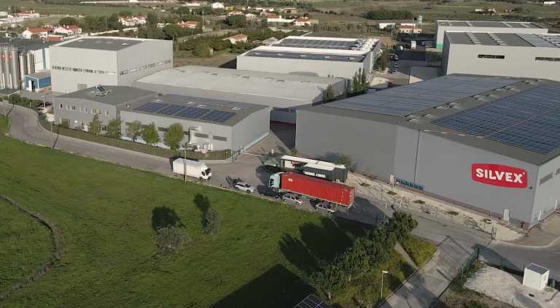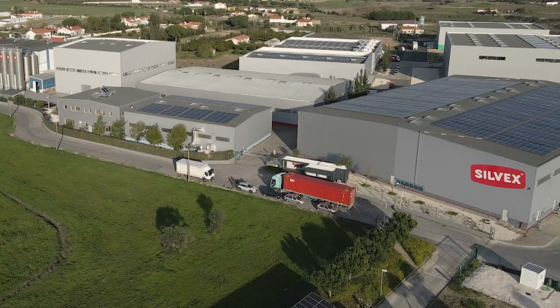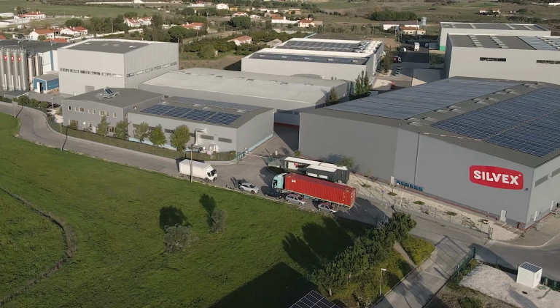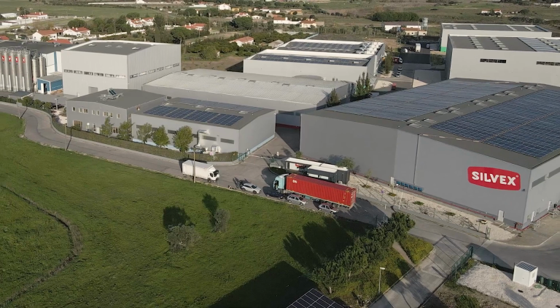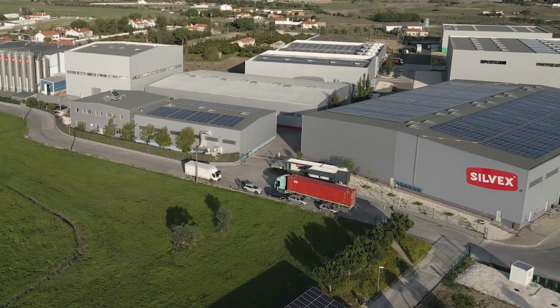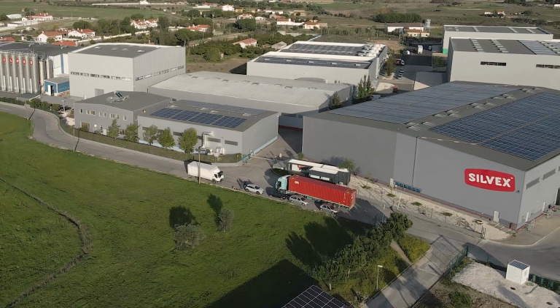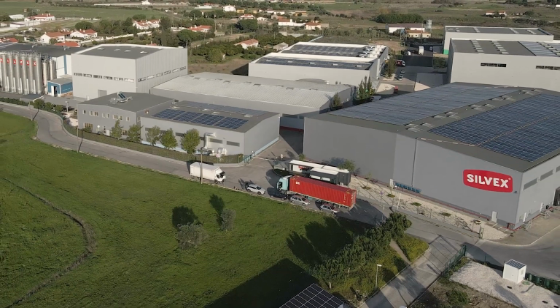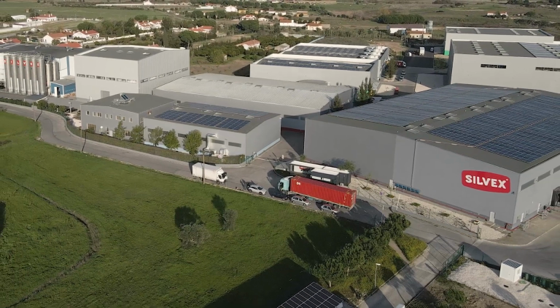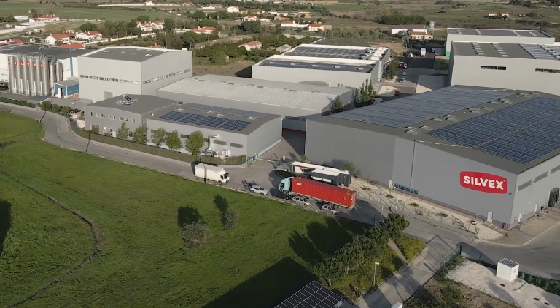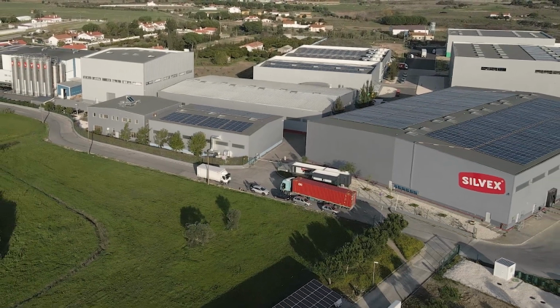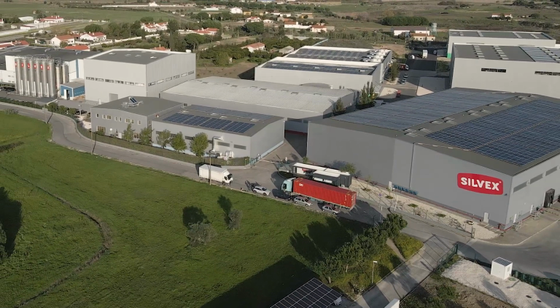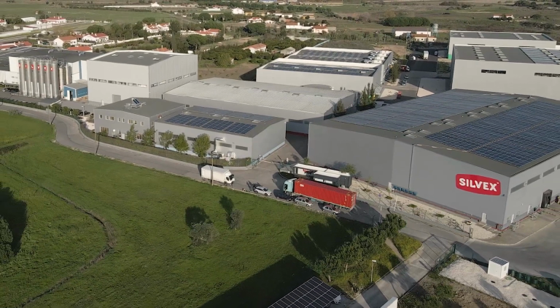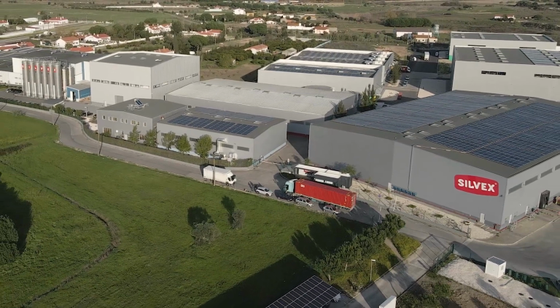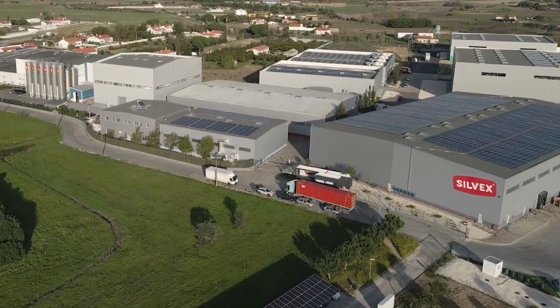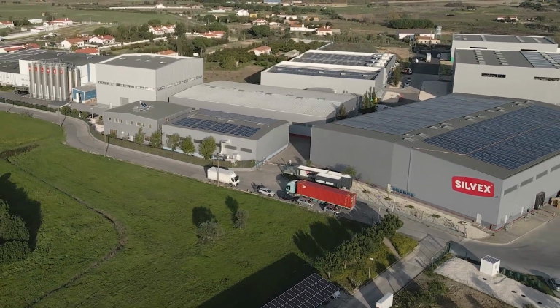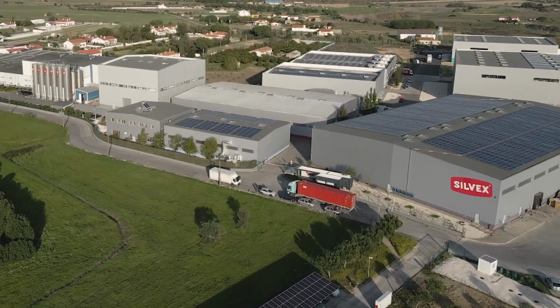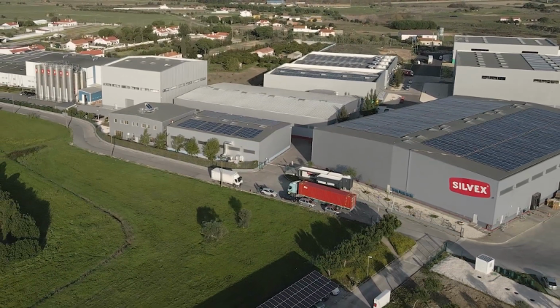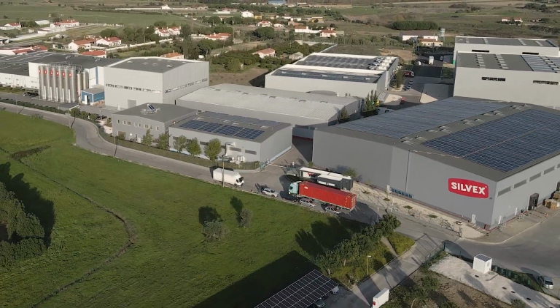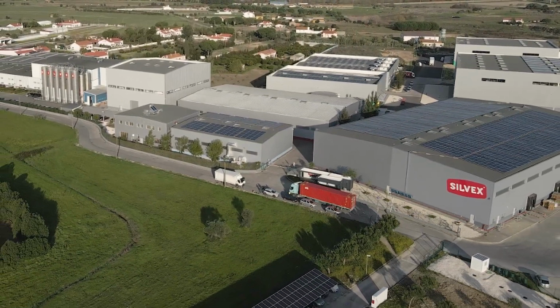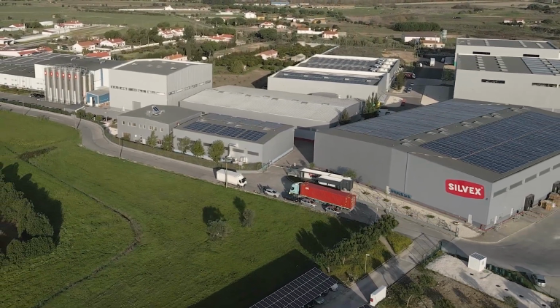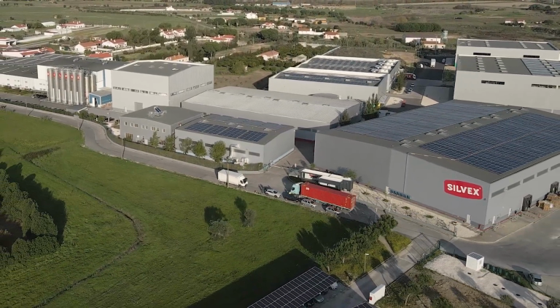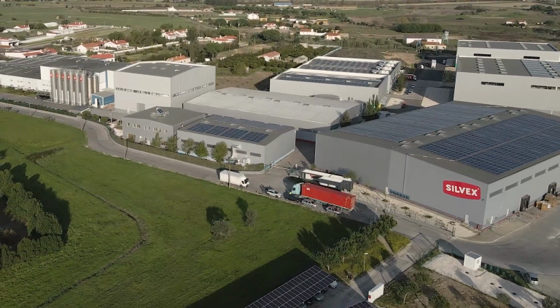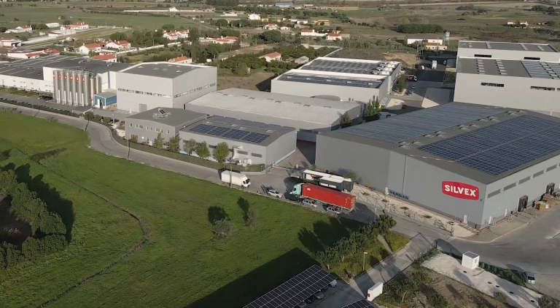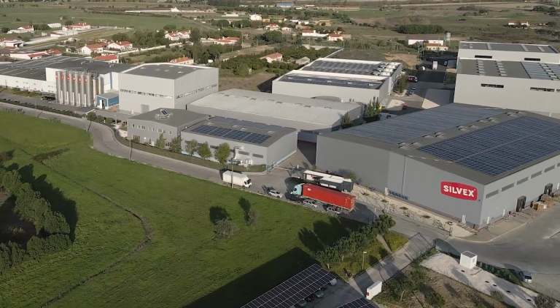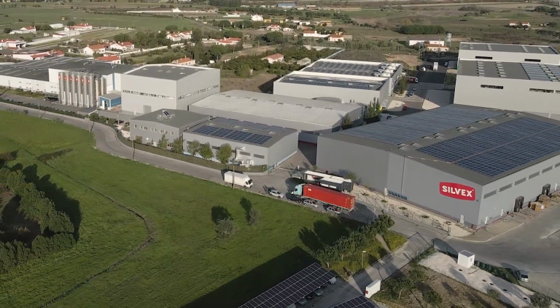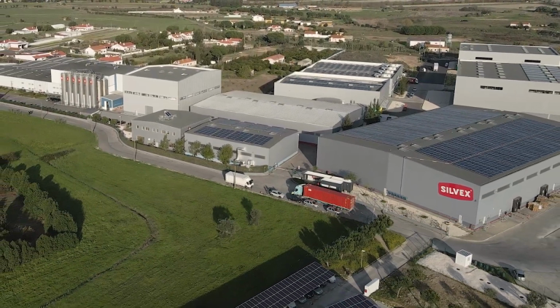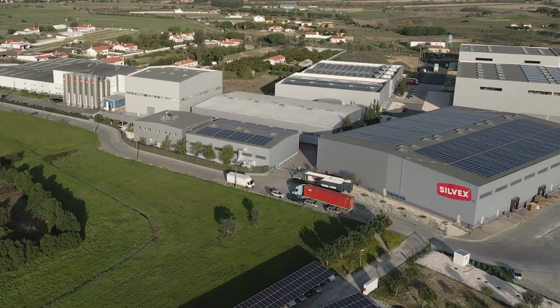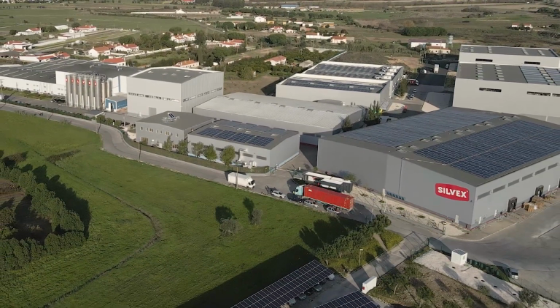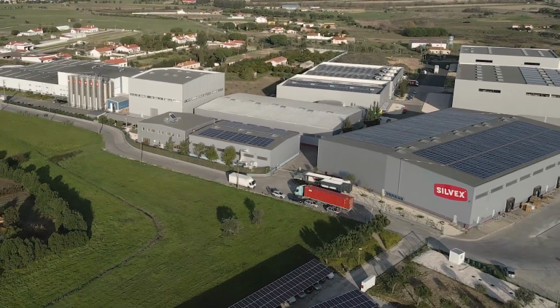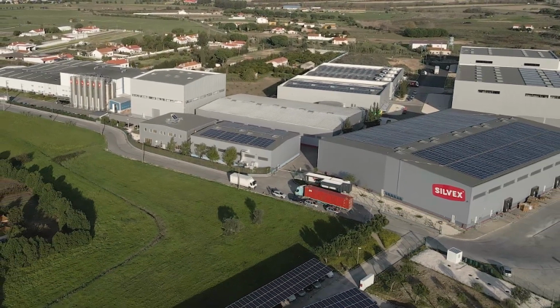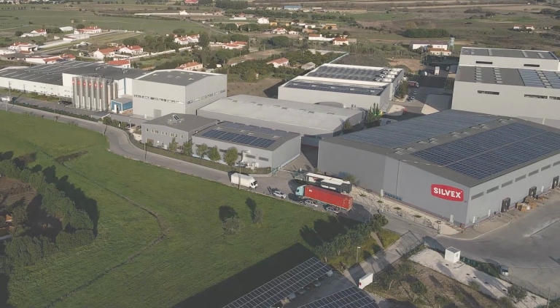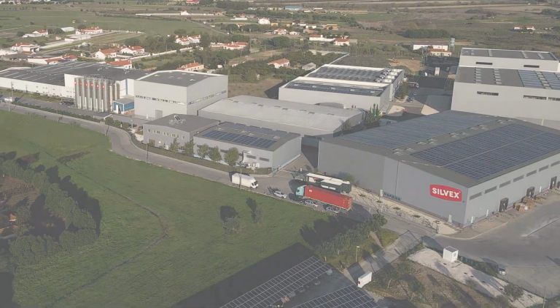In nature, nothing is lost. Everything is transformed, just like plastic.